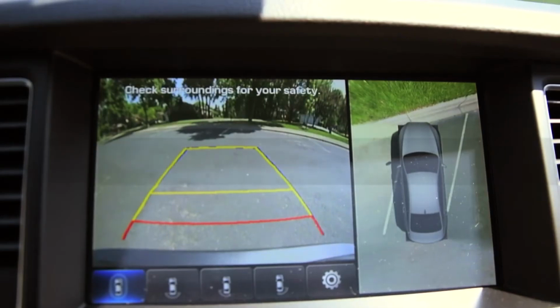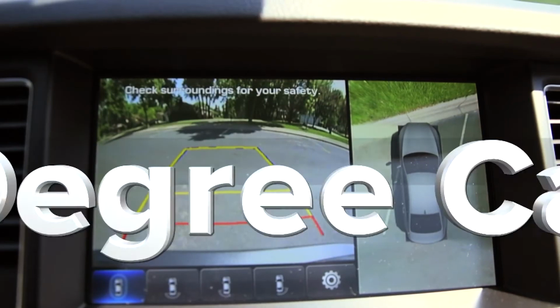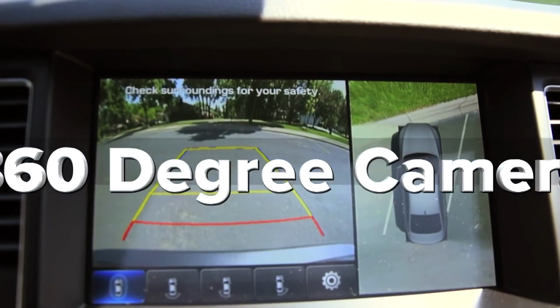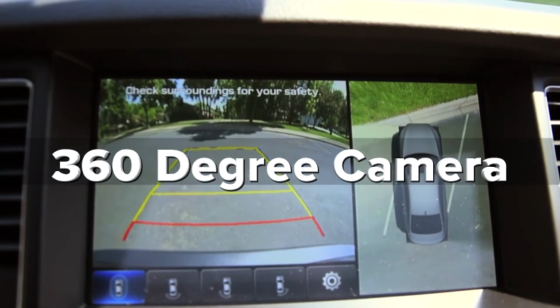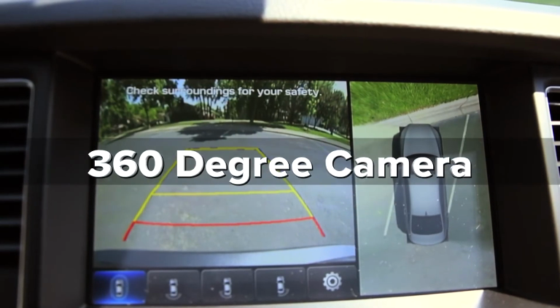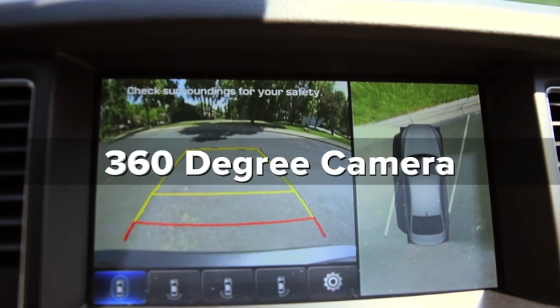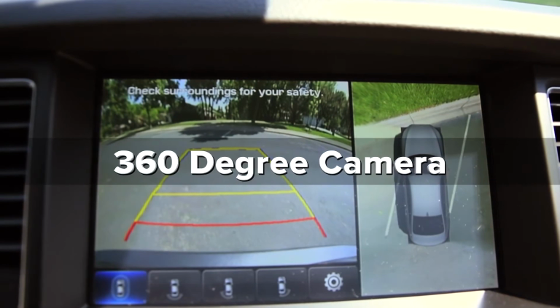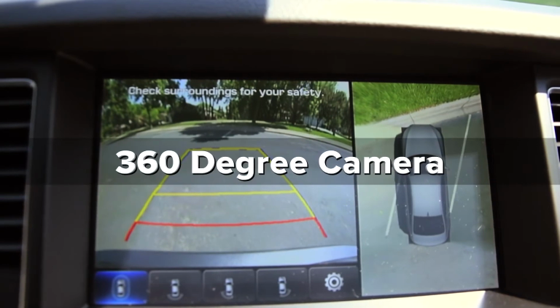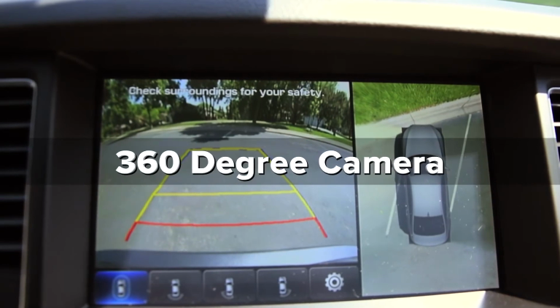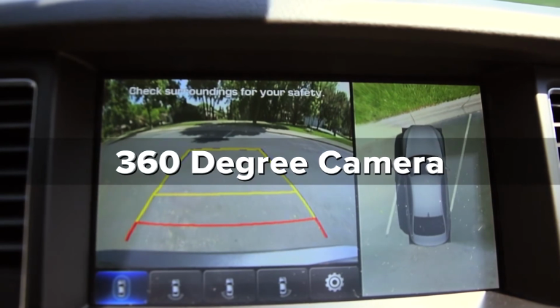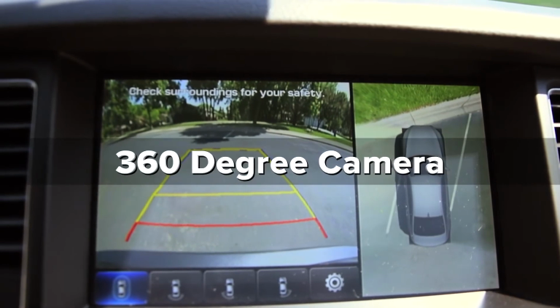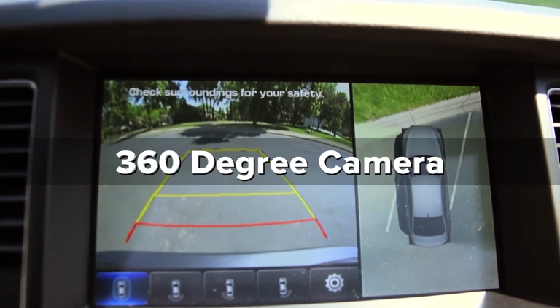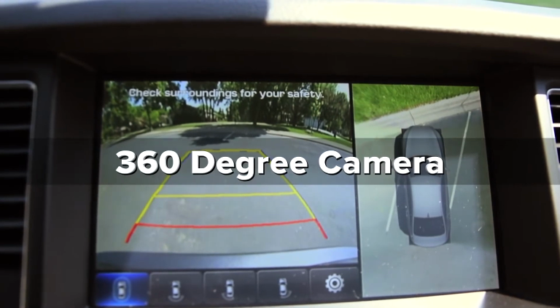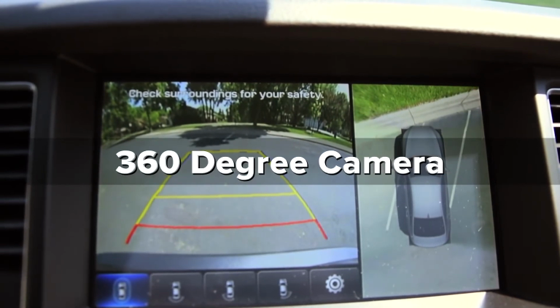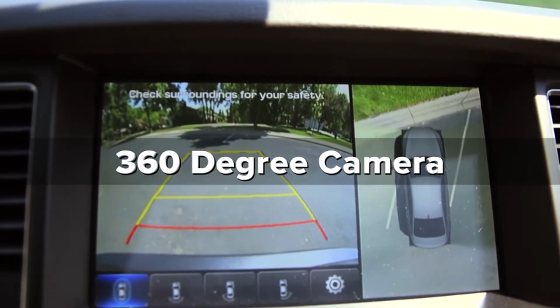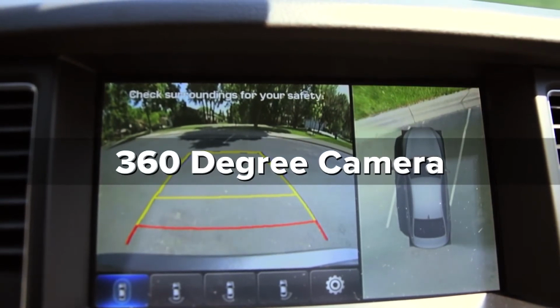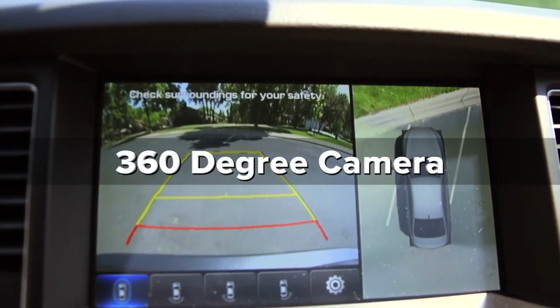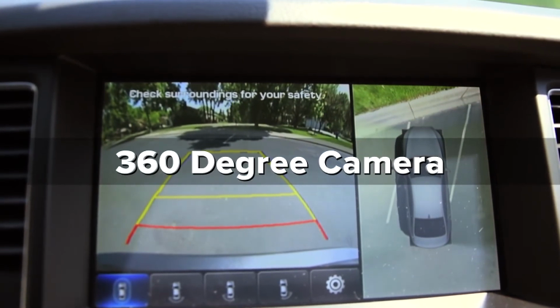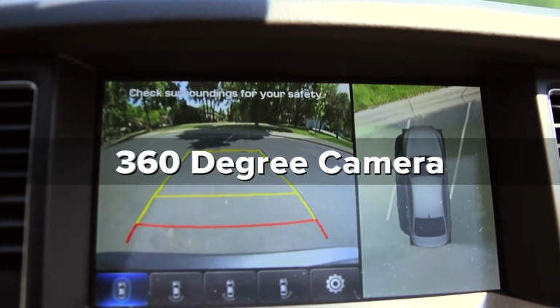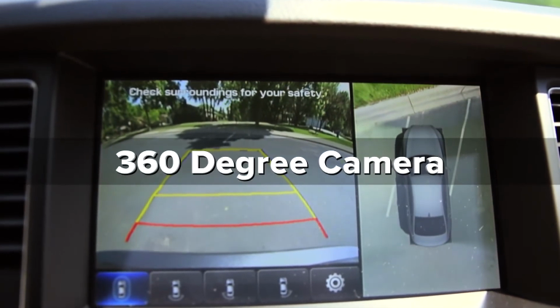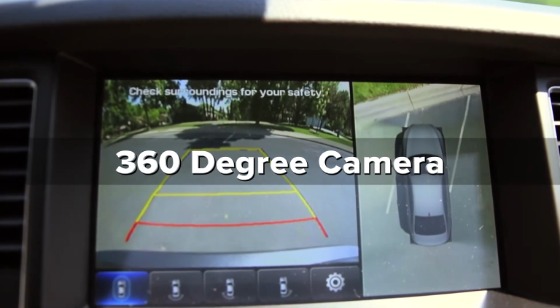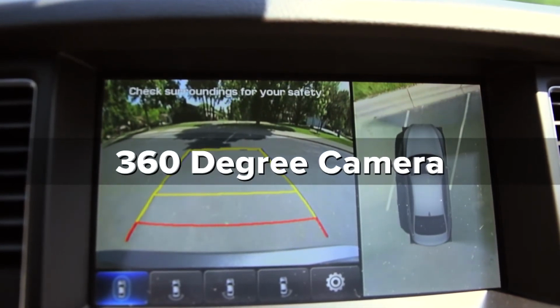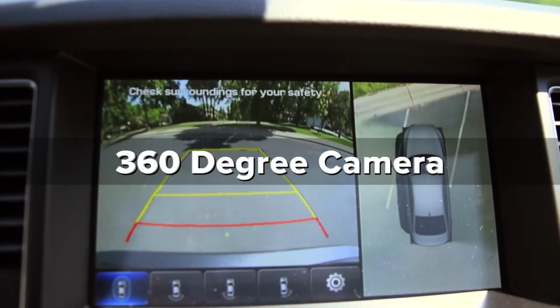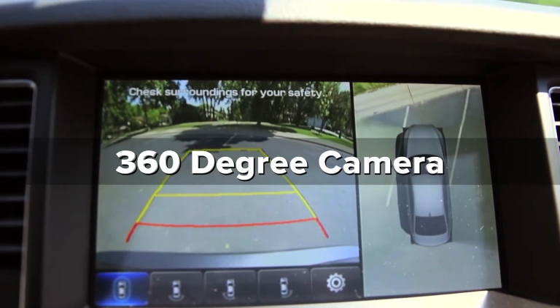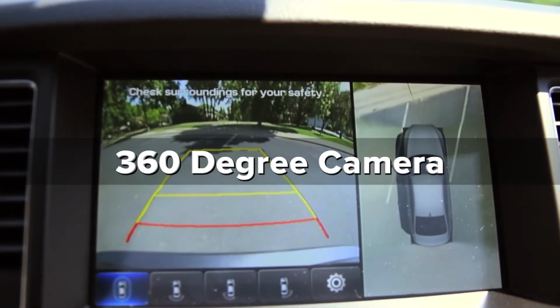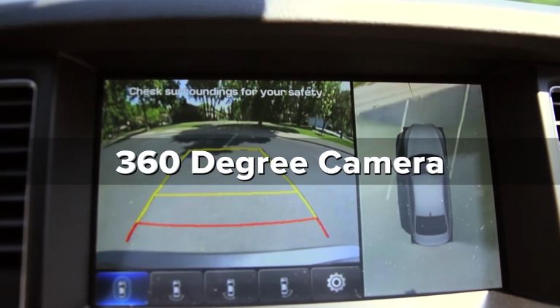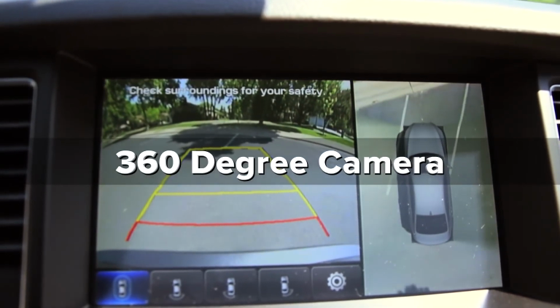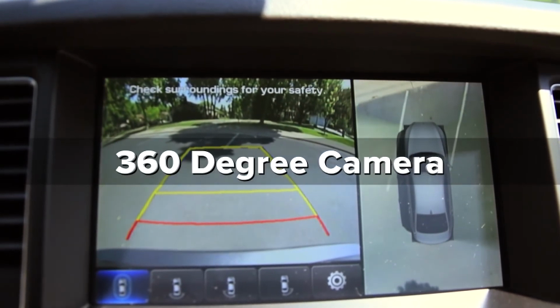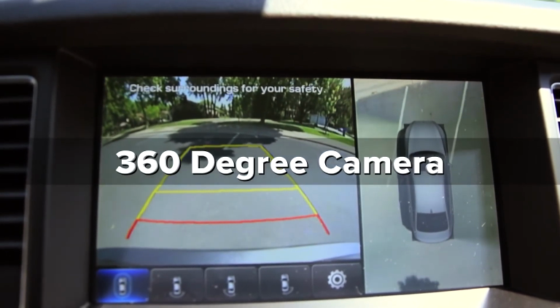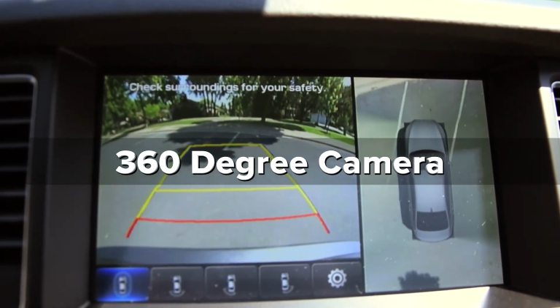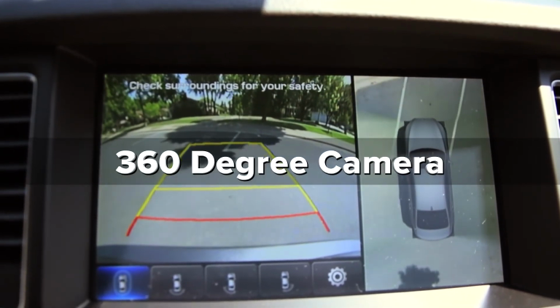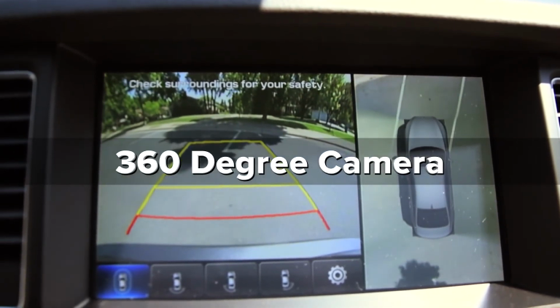The 360-degree camera helps you avoid roaming cars, curbs, and sneaky trash cans.